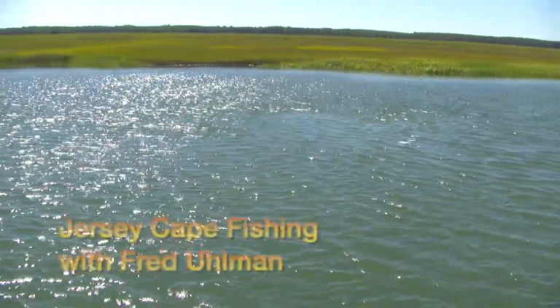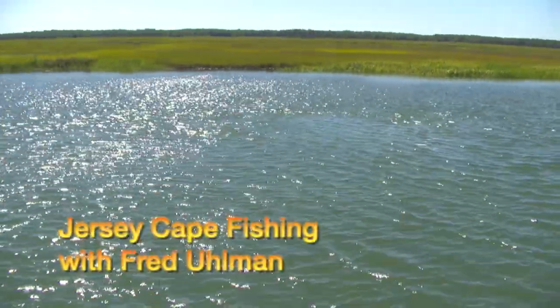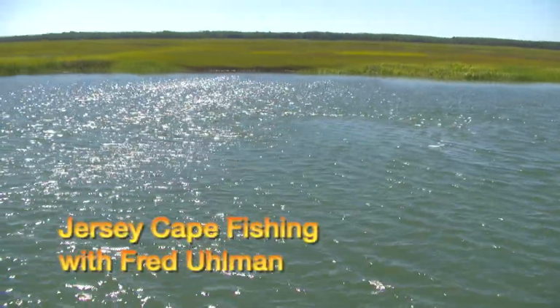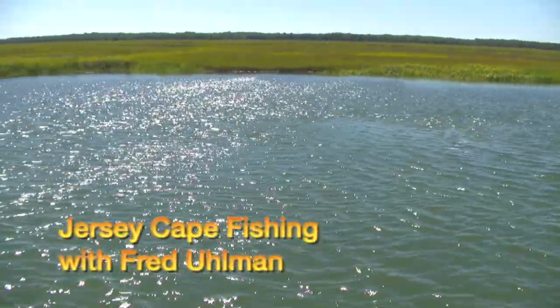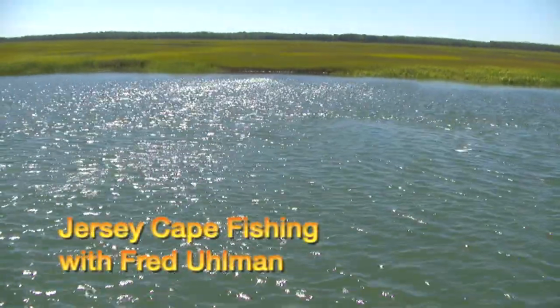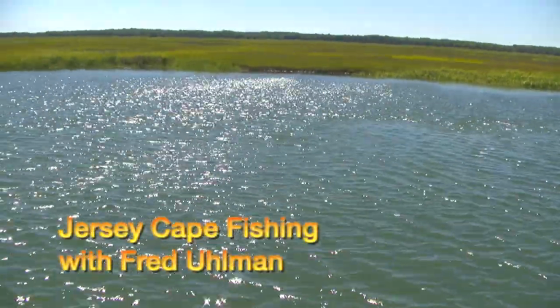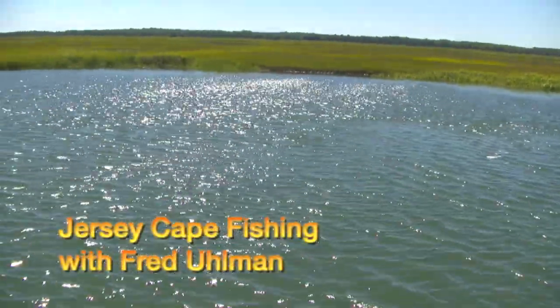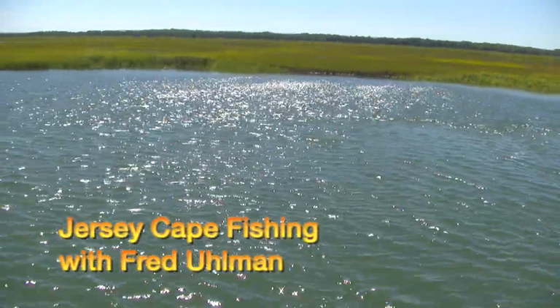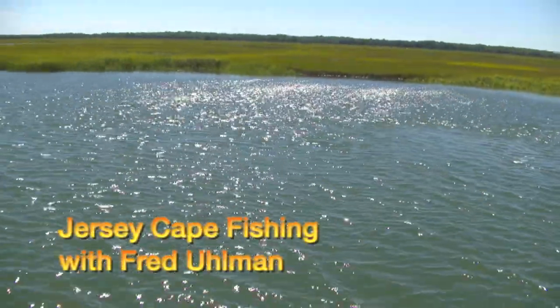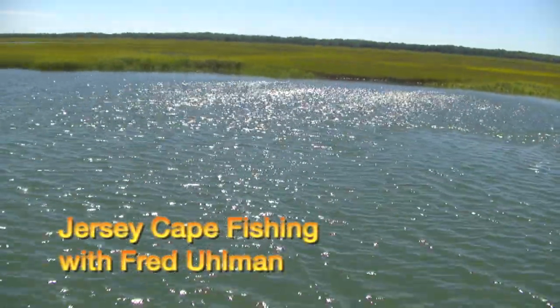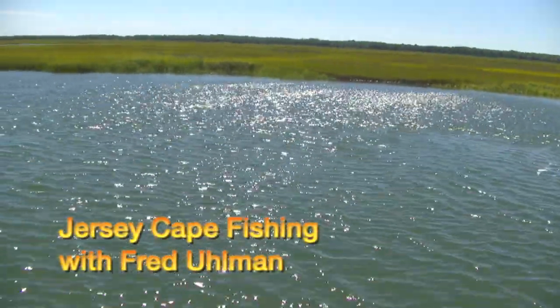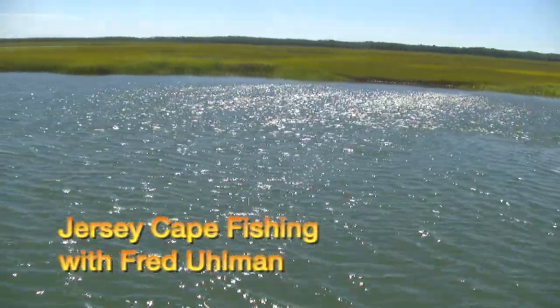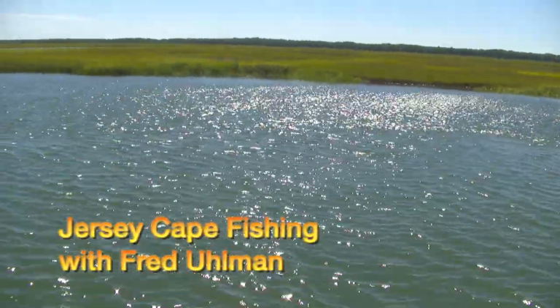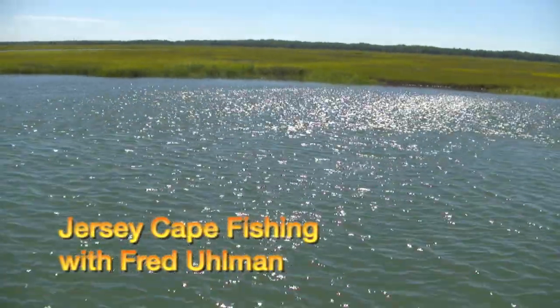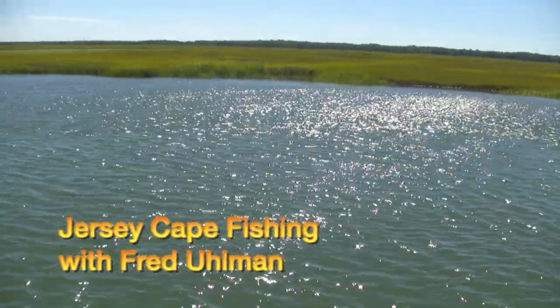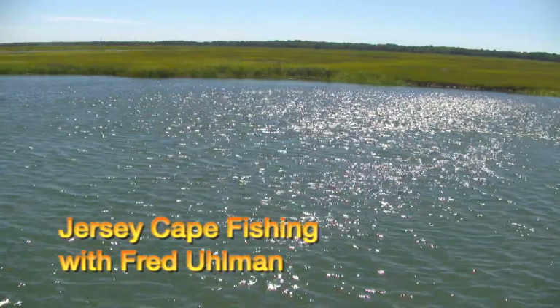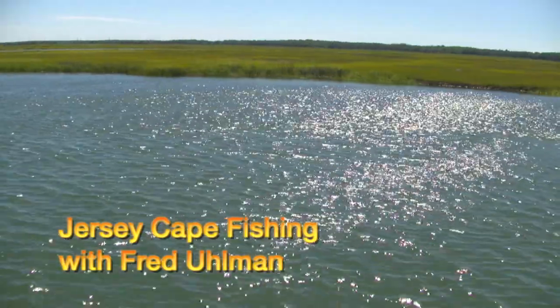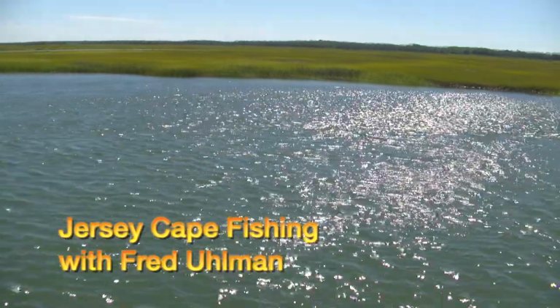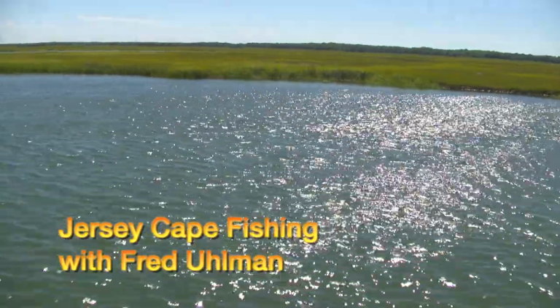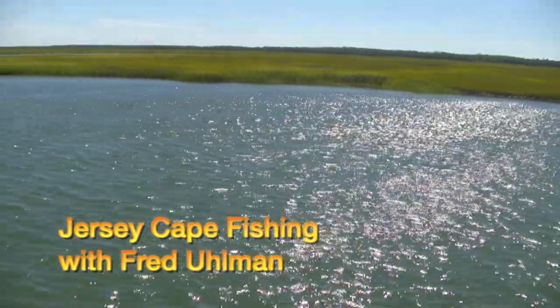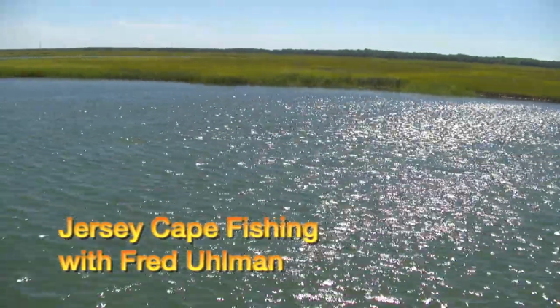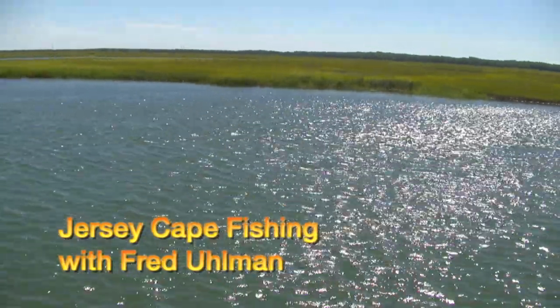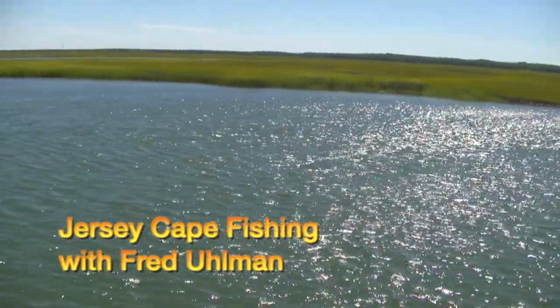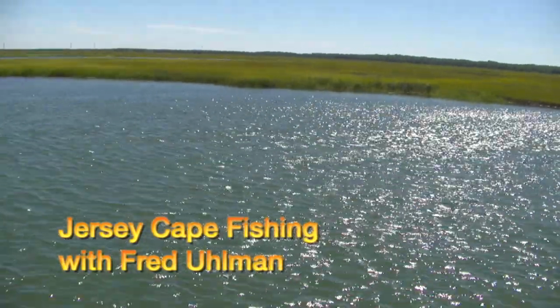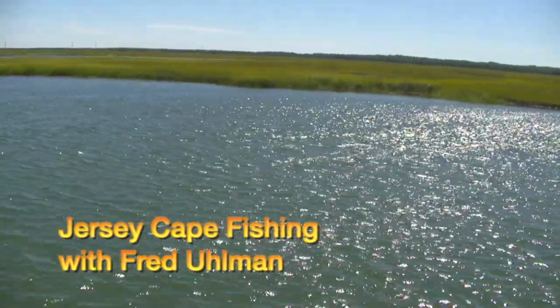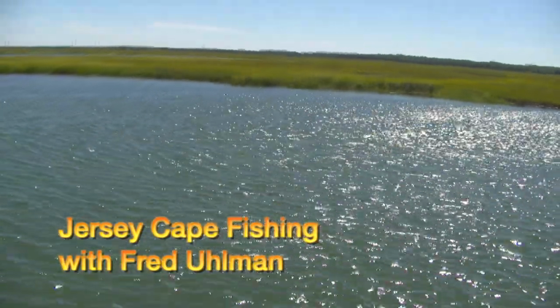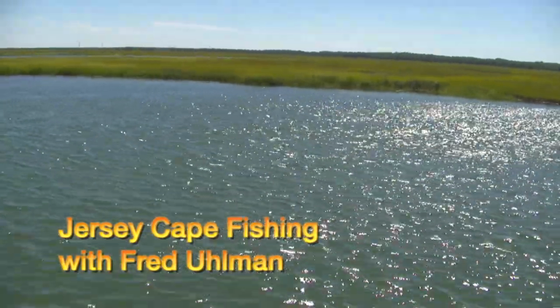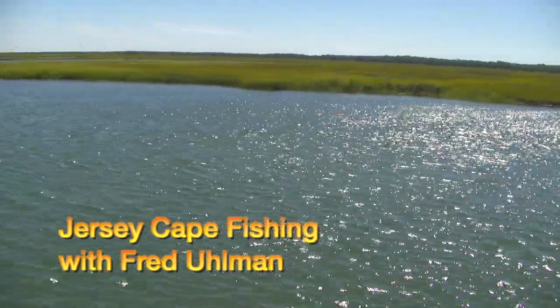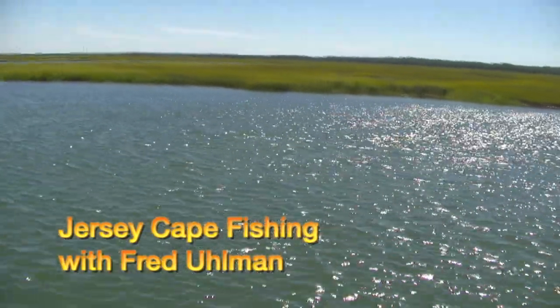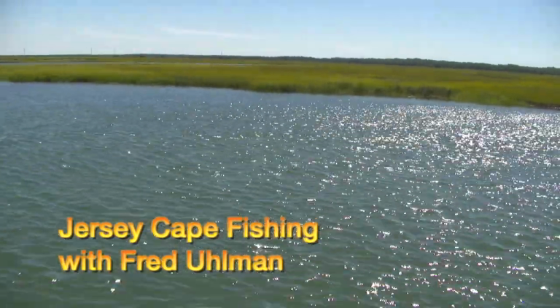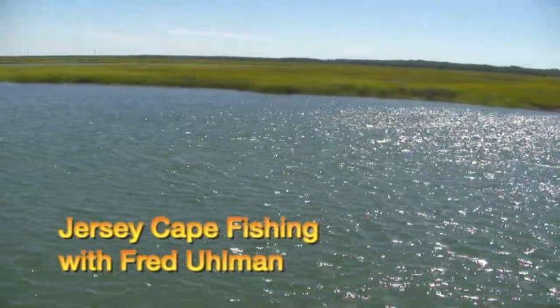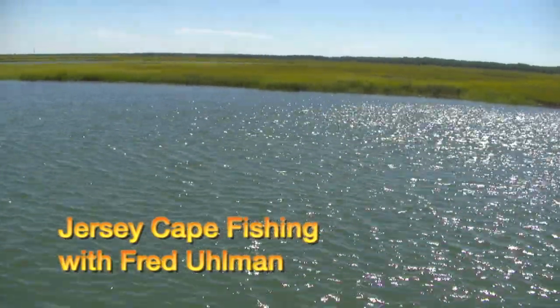On this week's show, Fred is joined by local fishing buddy Frank Walsh, who will be trying flounder fishing with the float rig for the first time.